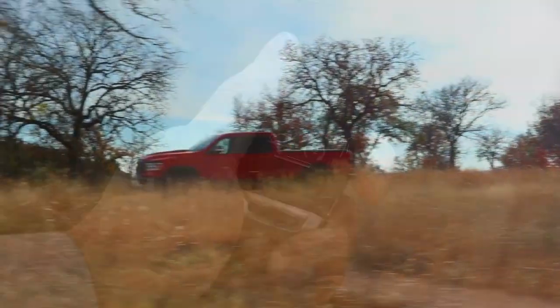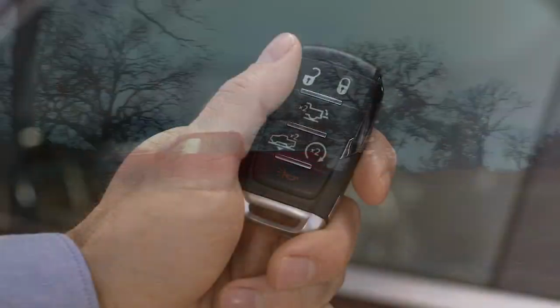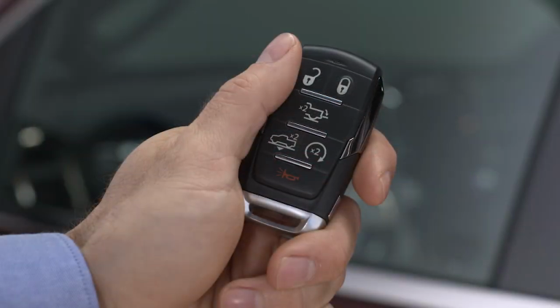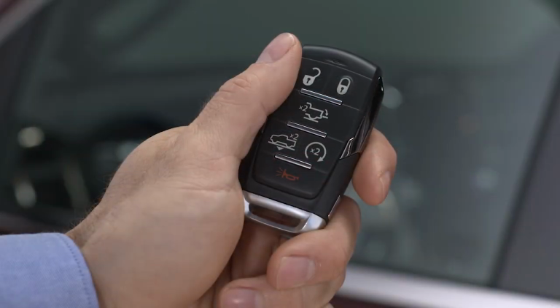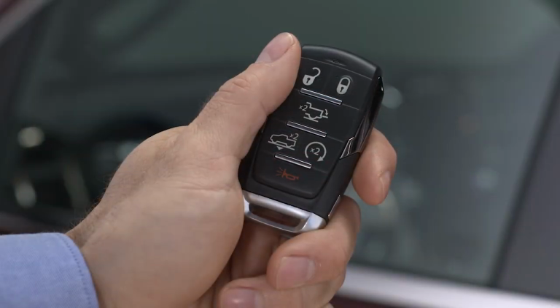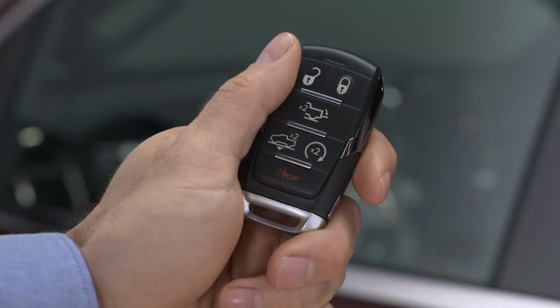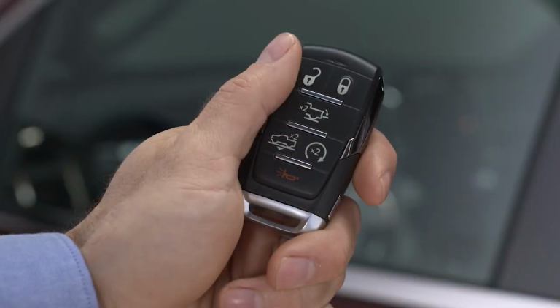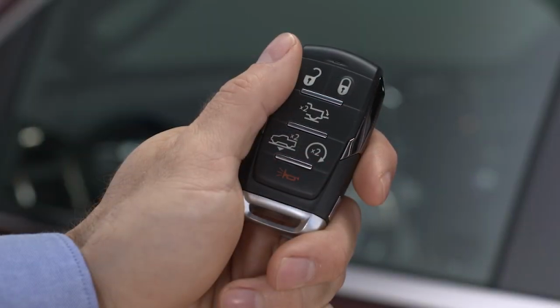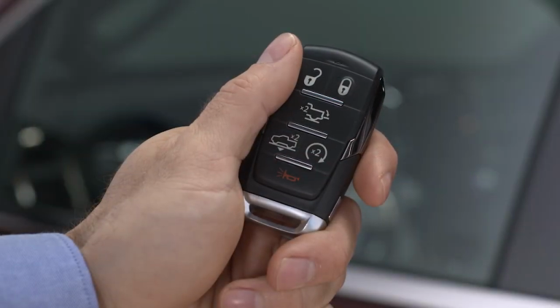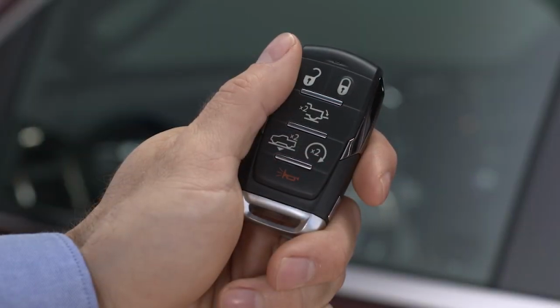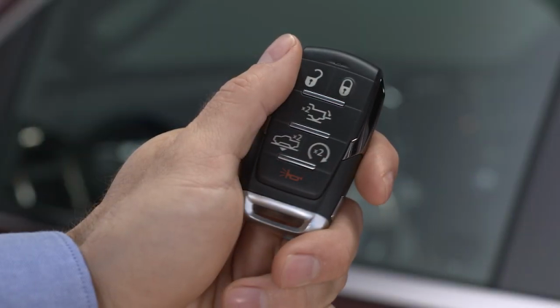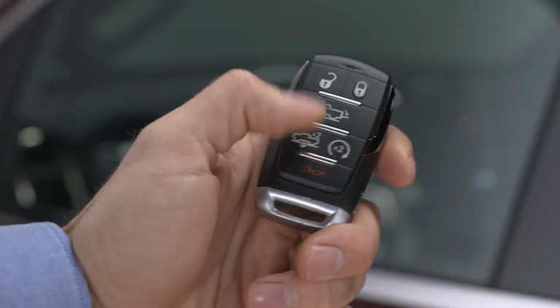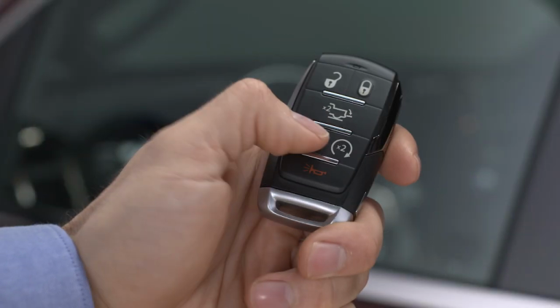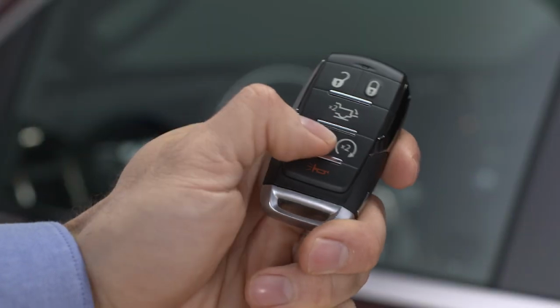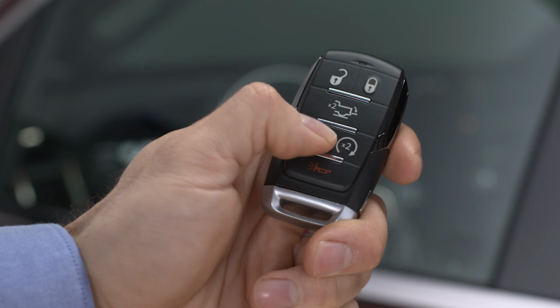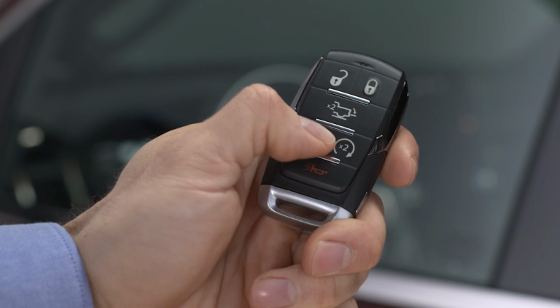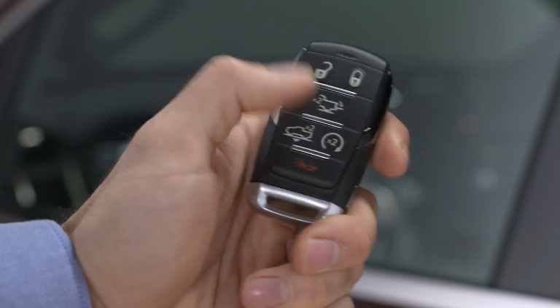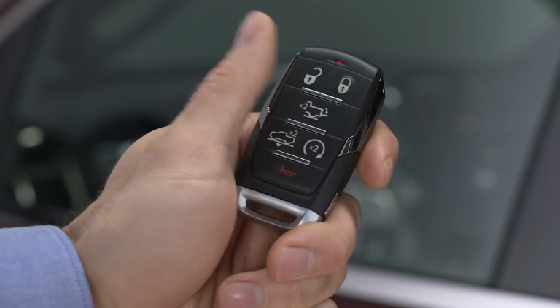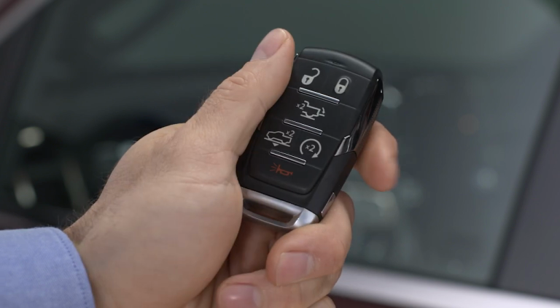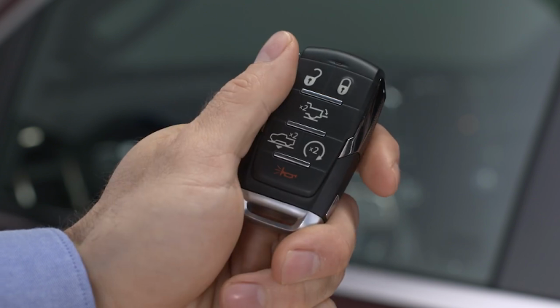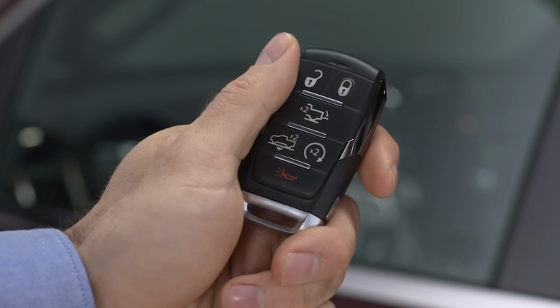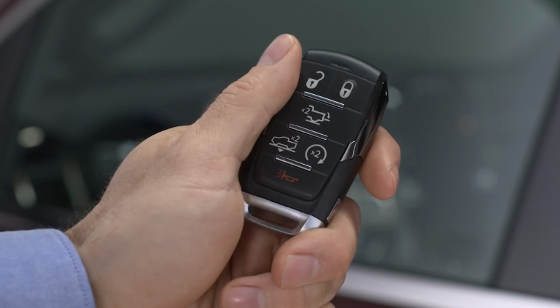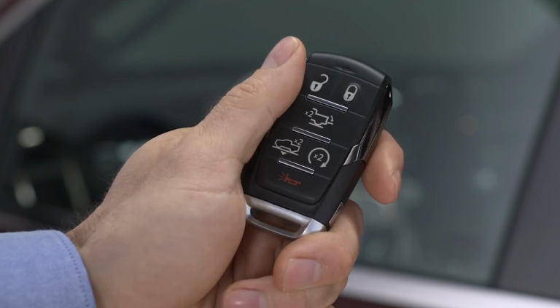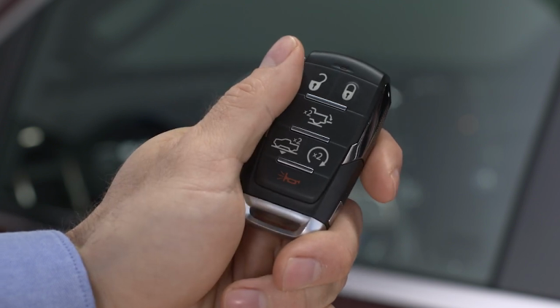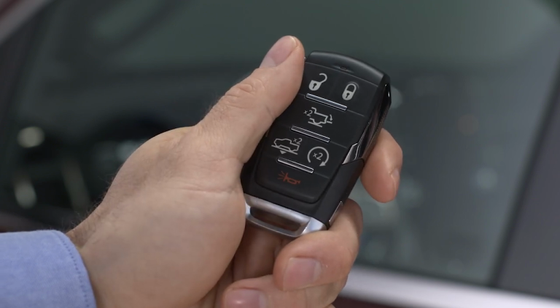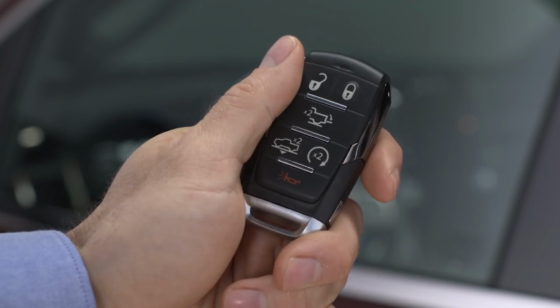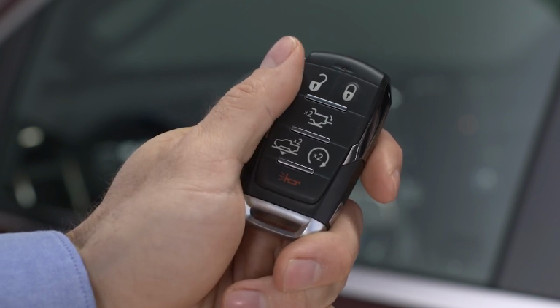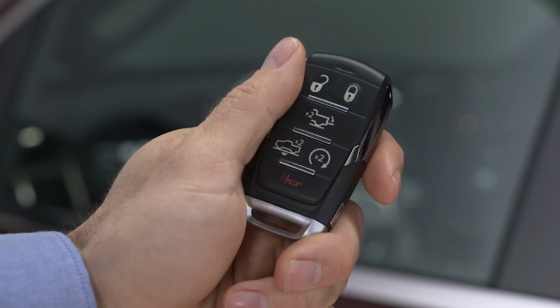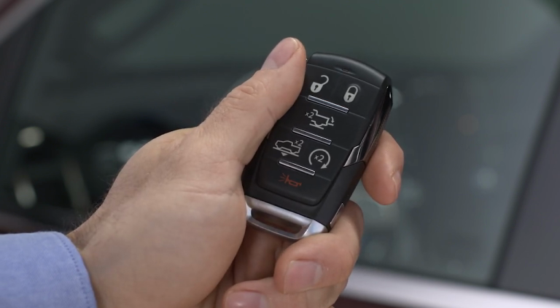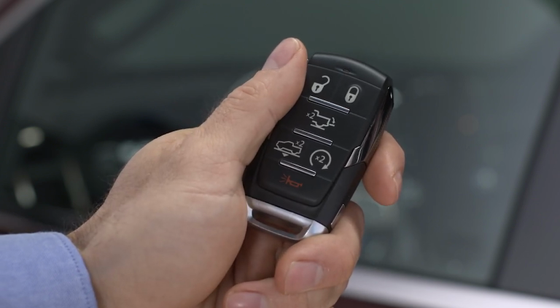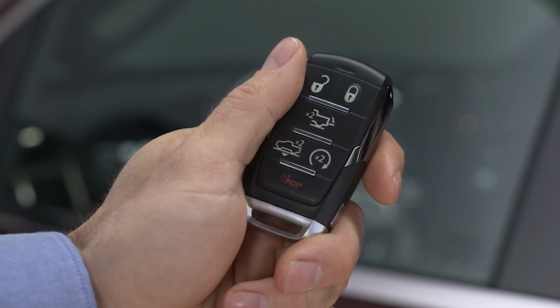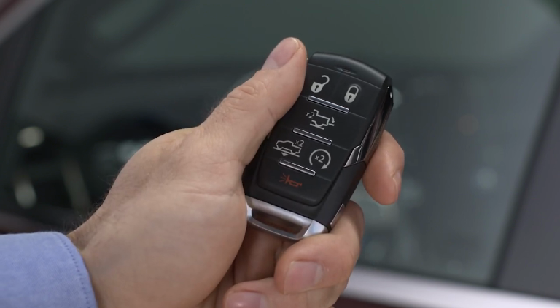A separate button on the key fob lets you lower the truck manually for easier entry and reduced tailgate lift over height.